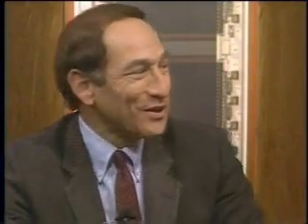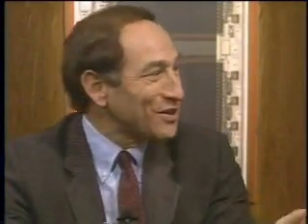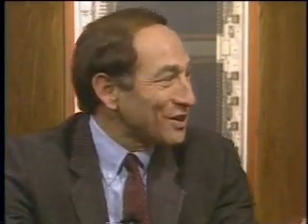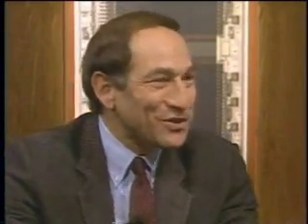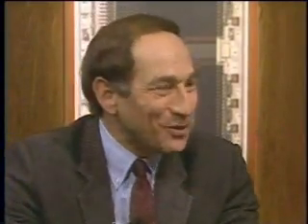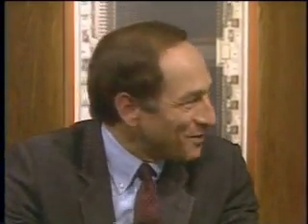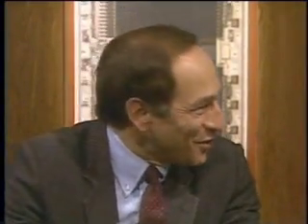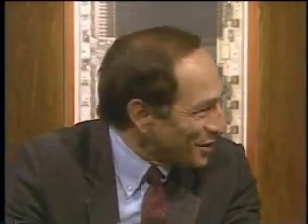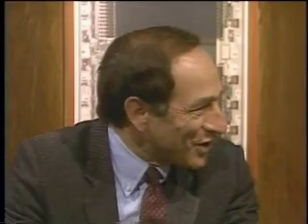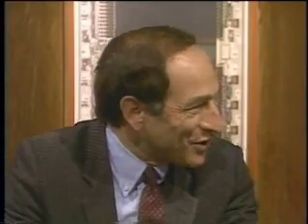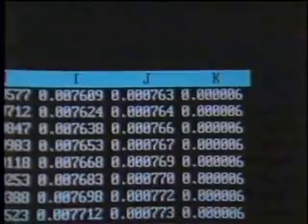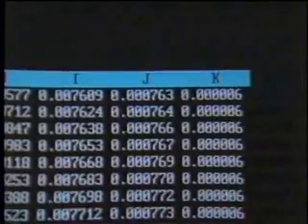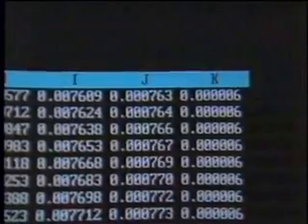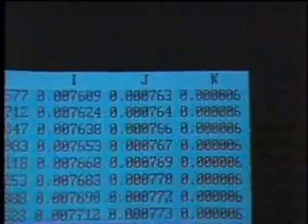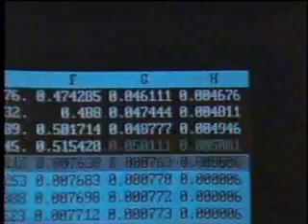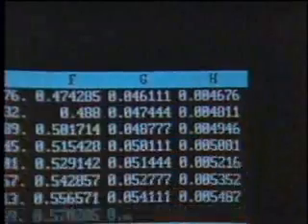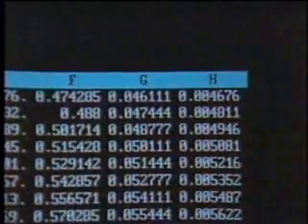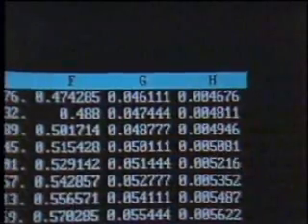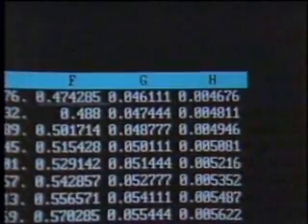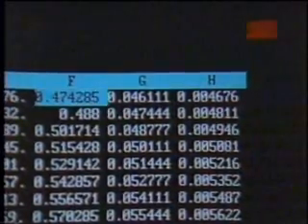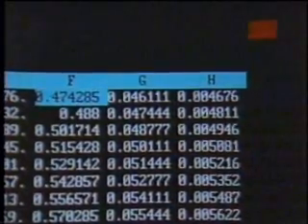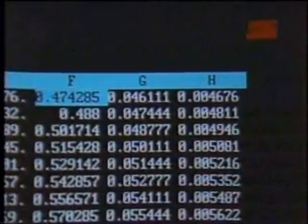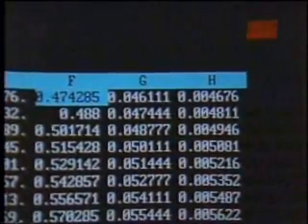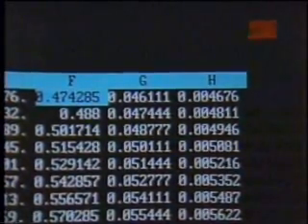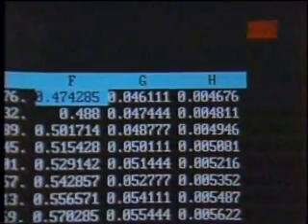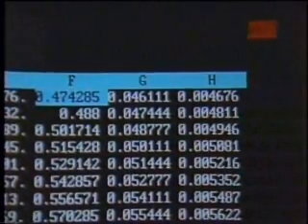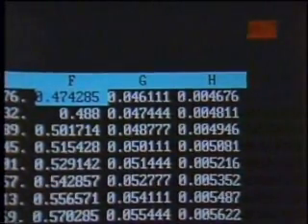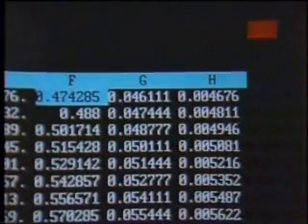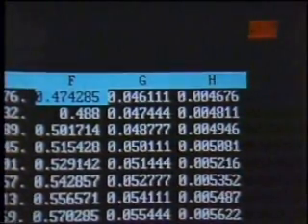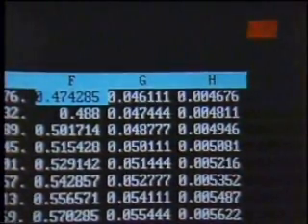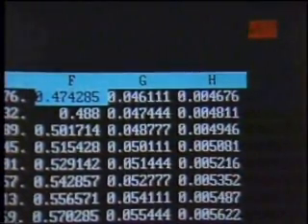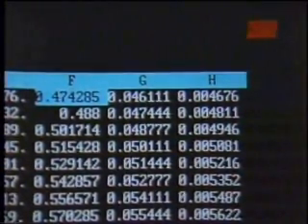This thing is still running, by the way — we're still watching the slower version, if you will, kind of still doing those recalculations.